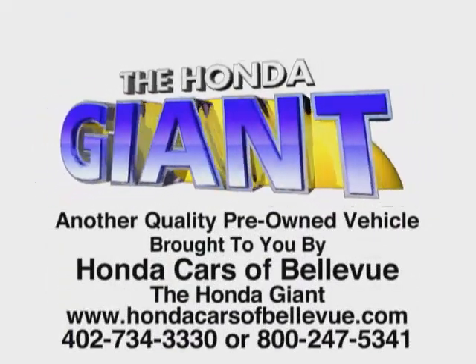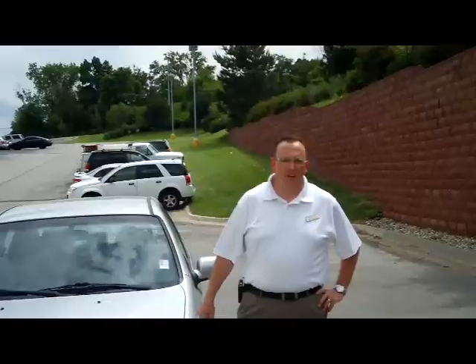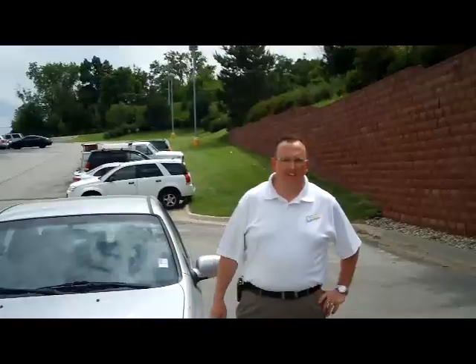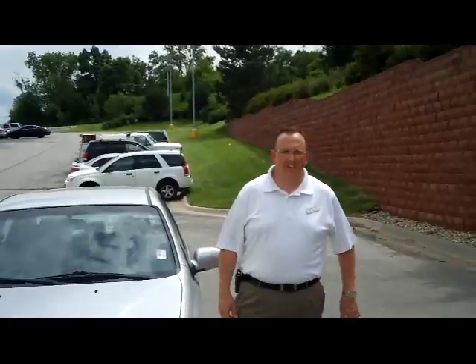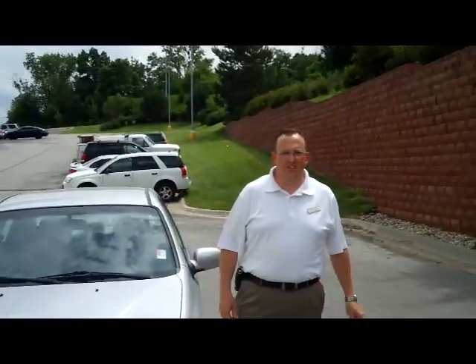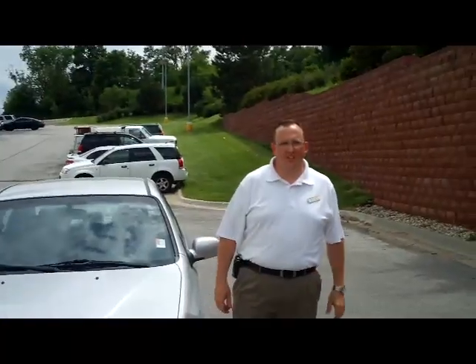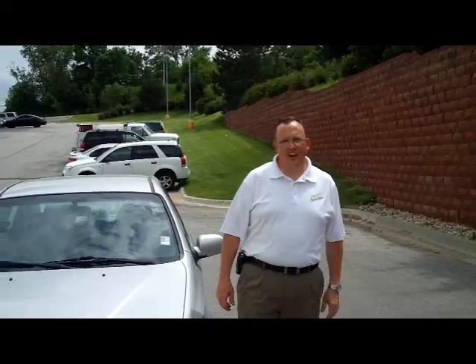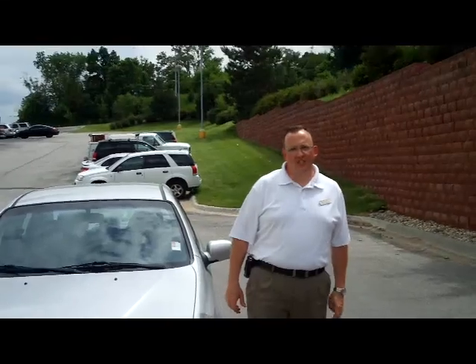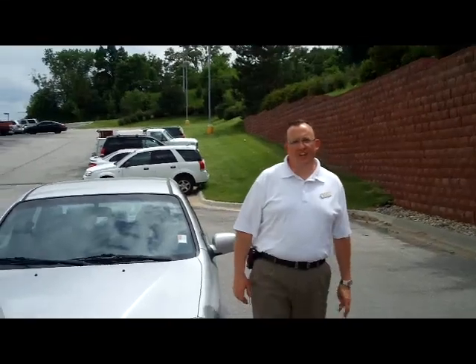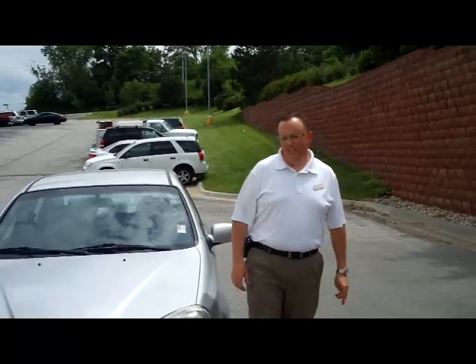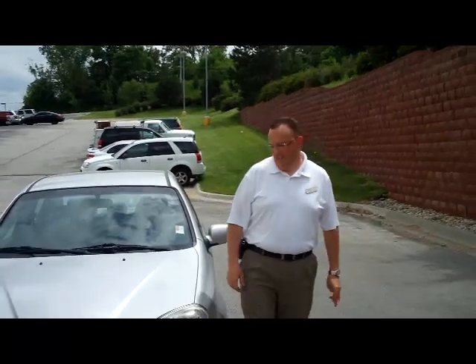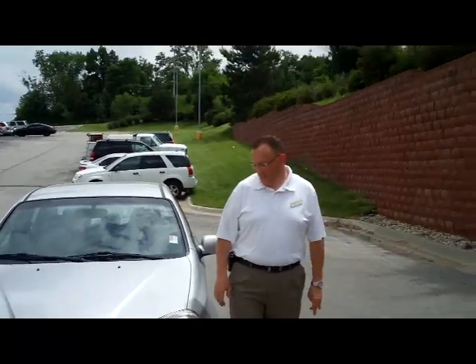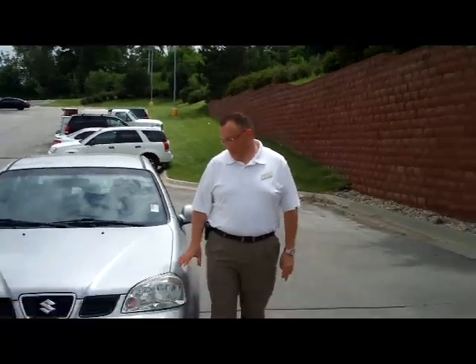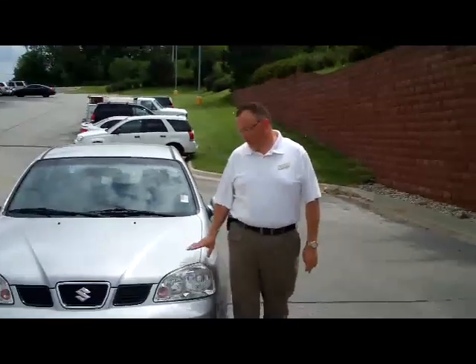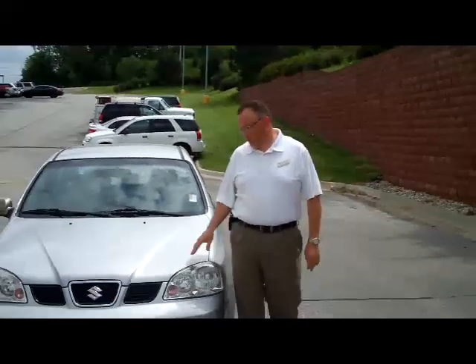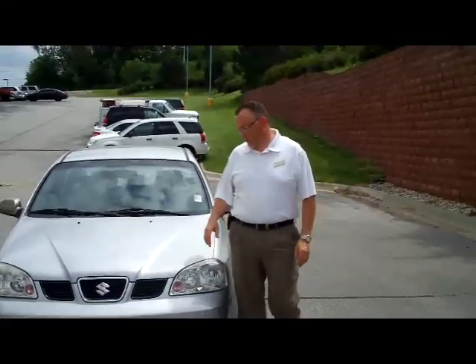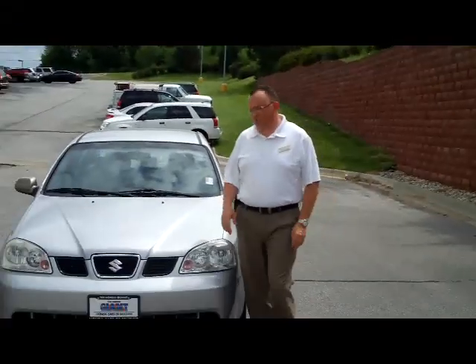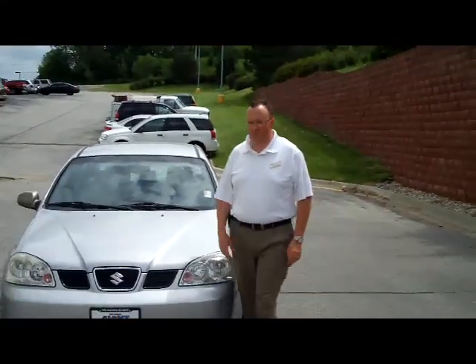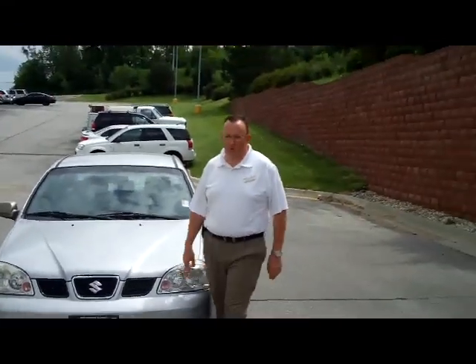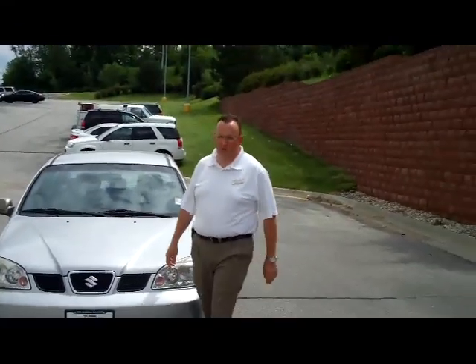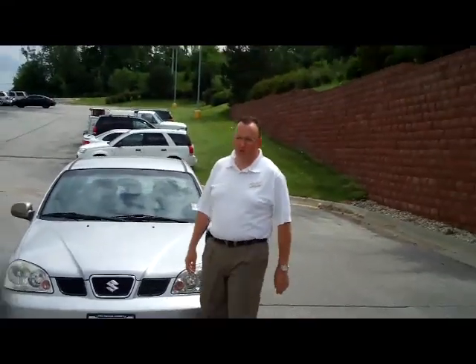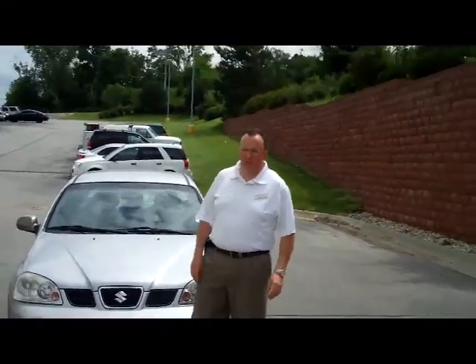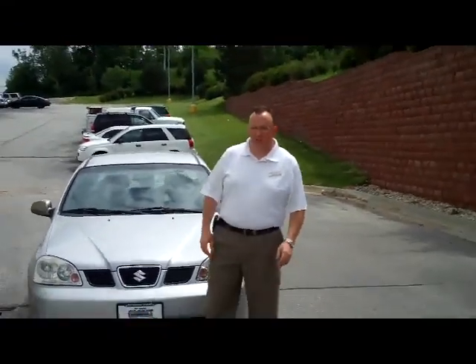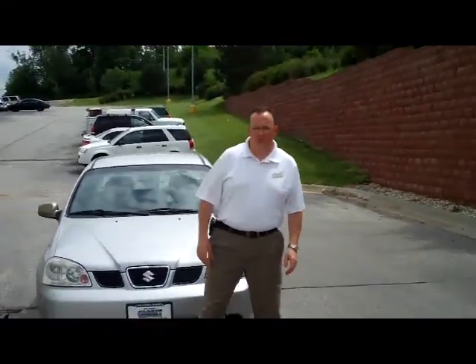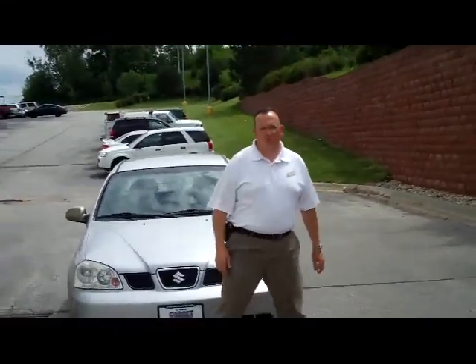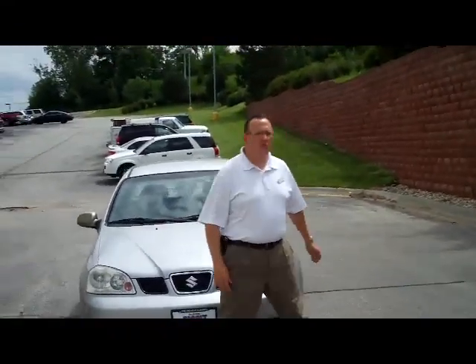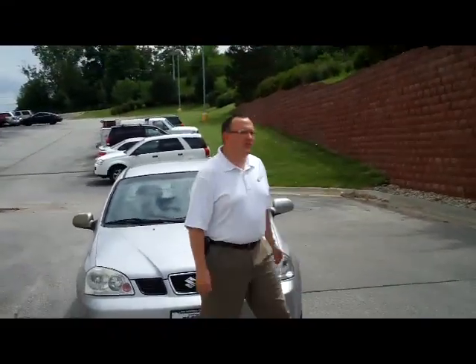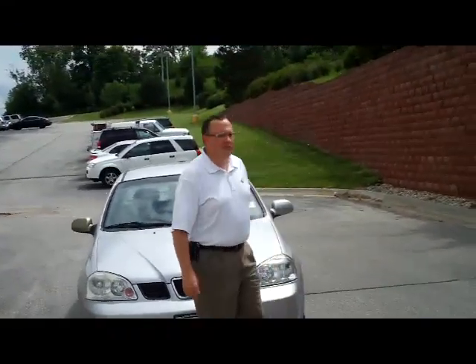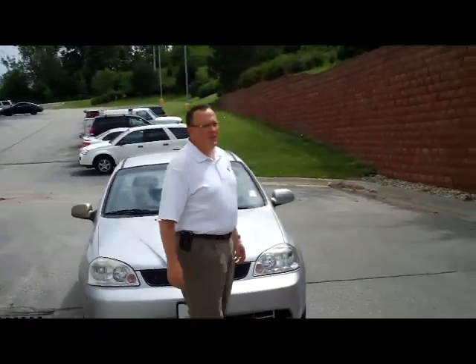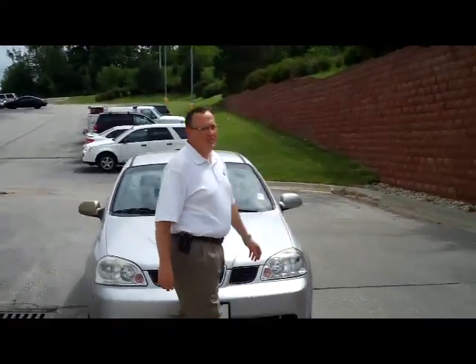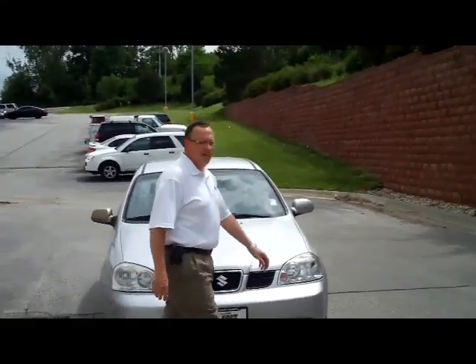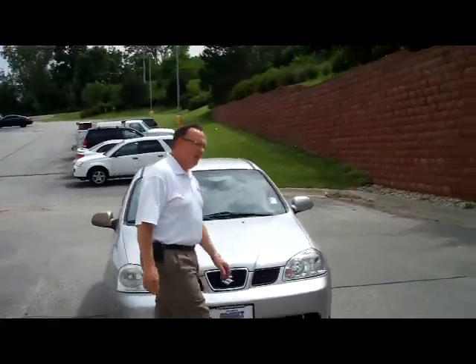Brian Kelly here for the Honda Giant, here to show you this 2004 Suzuki Forenza.